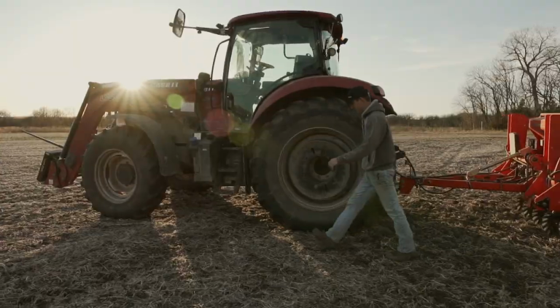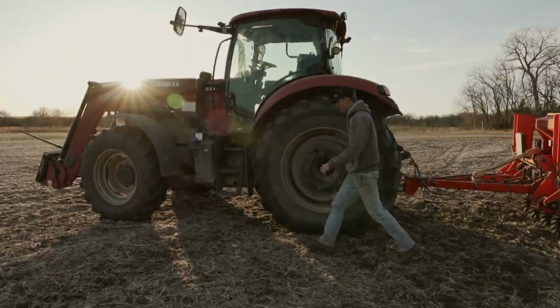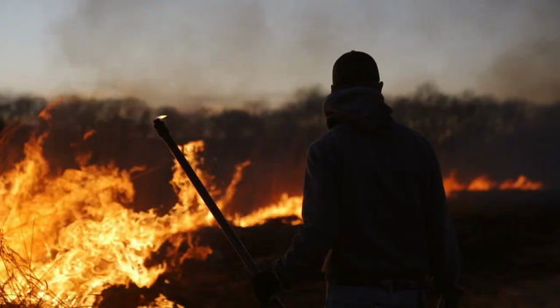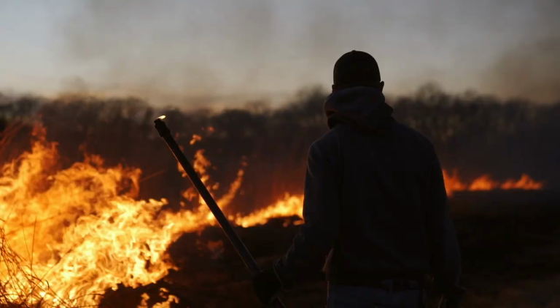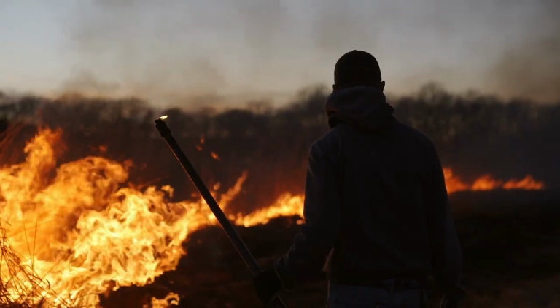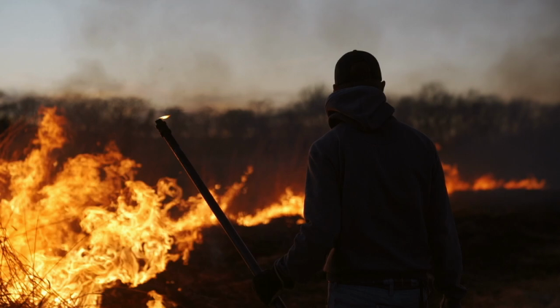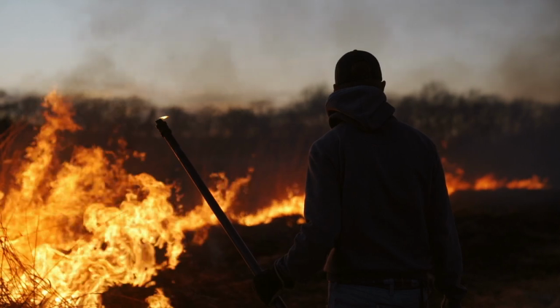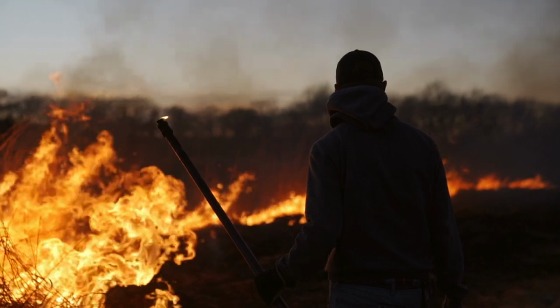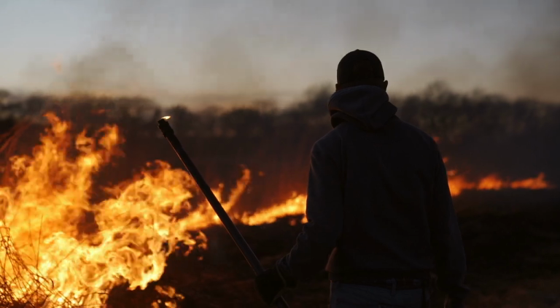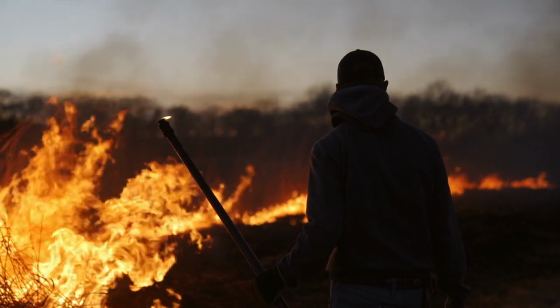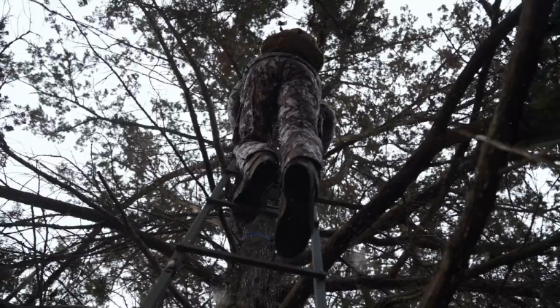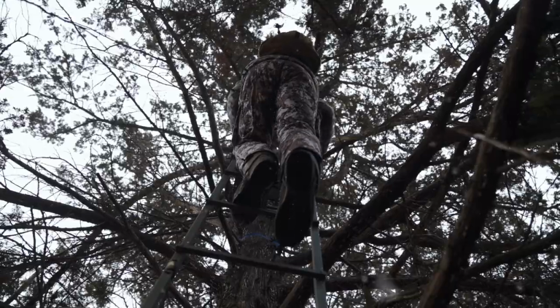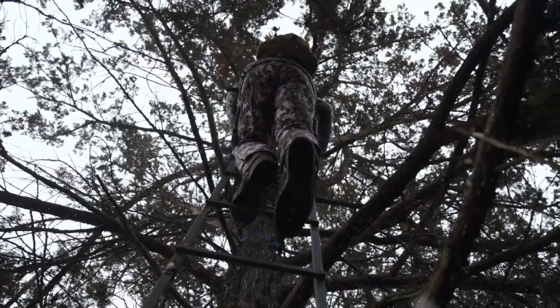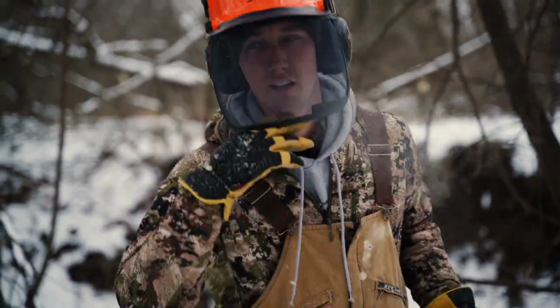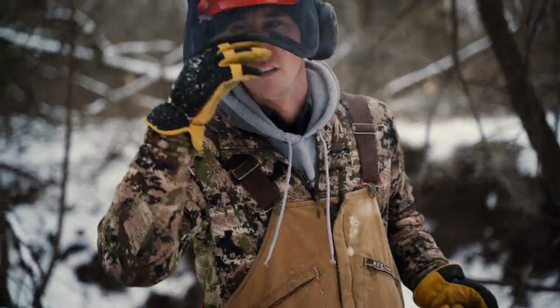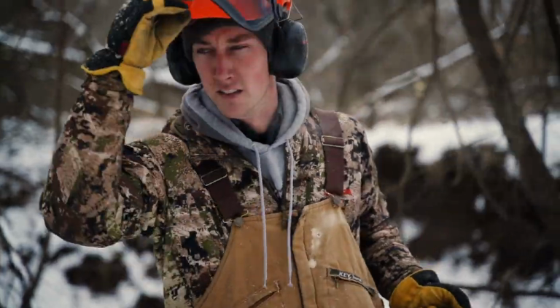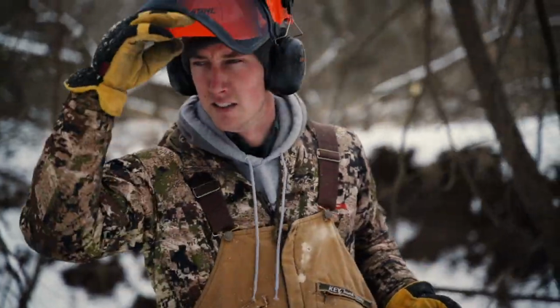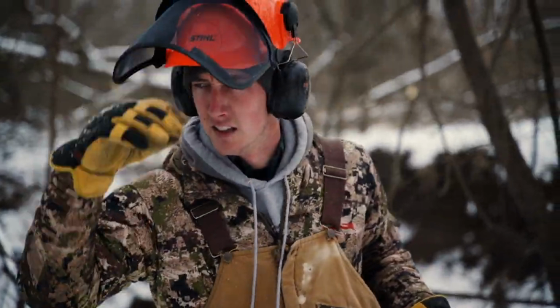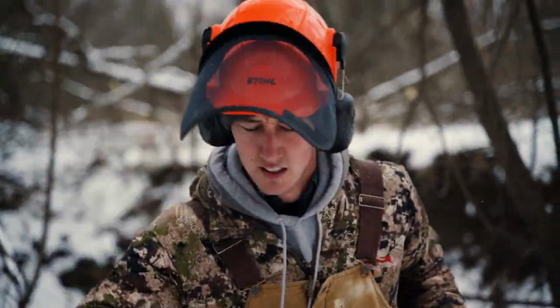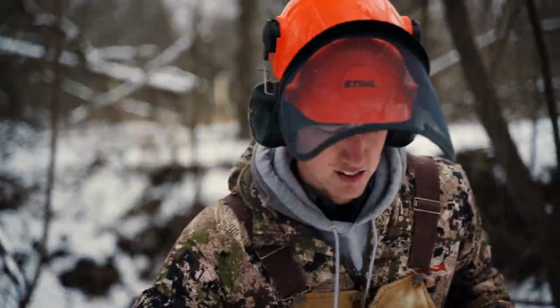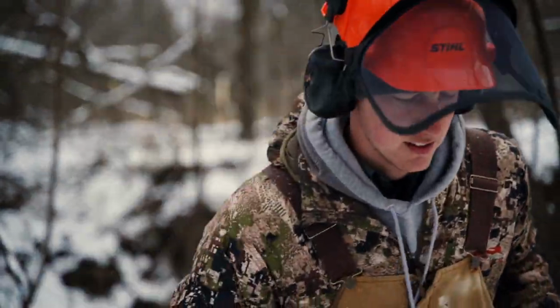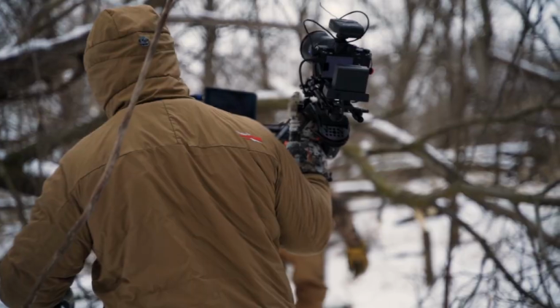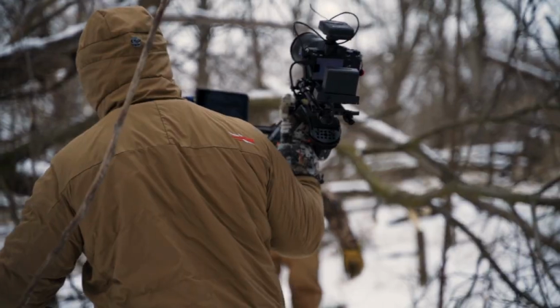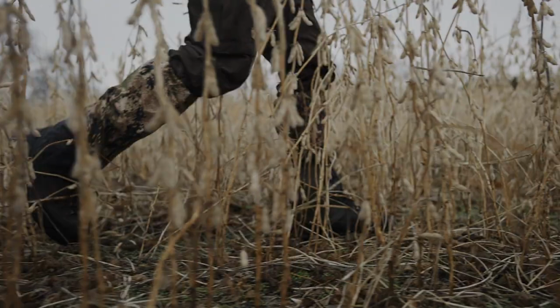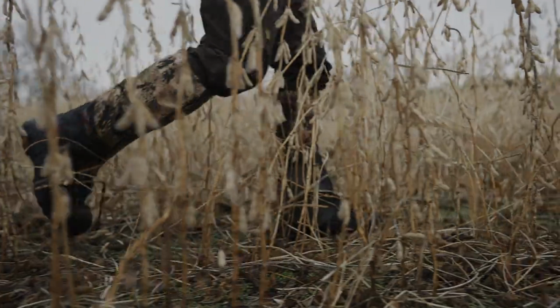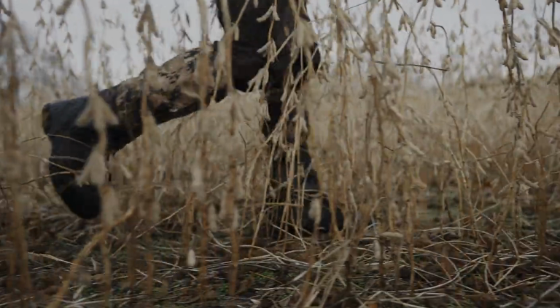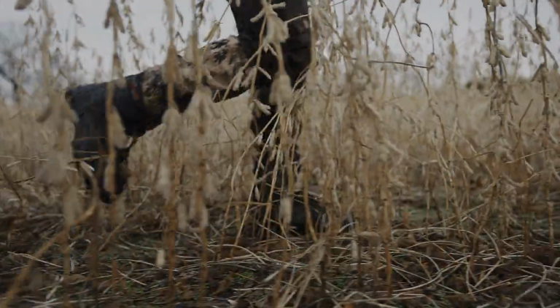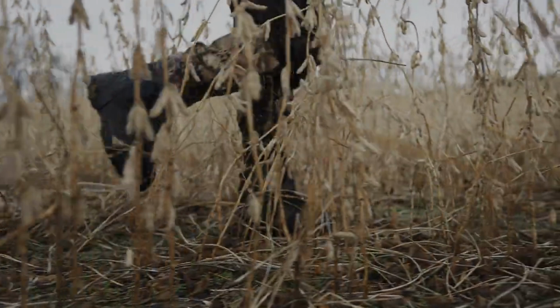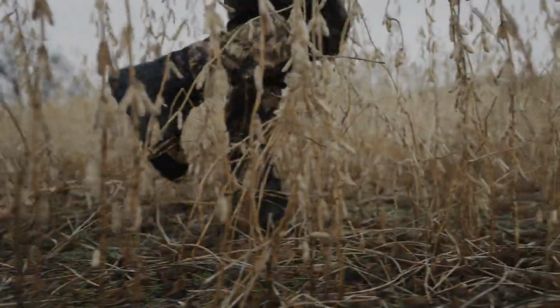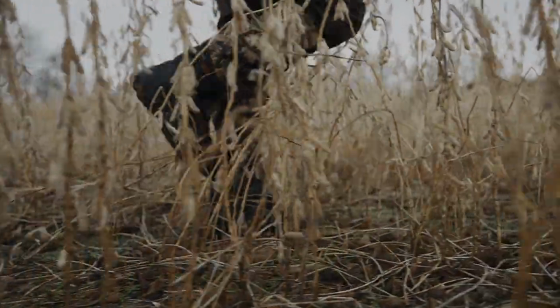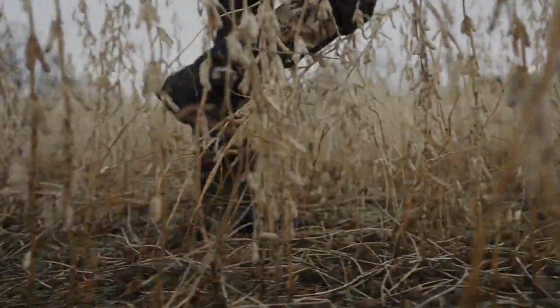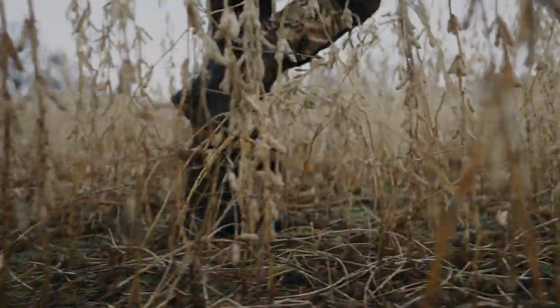We've said it before and I'll say it again: help the deer do what you want them to do.